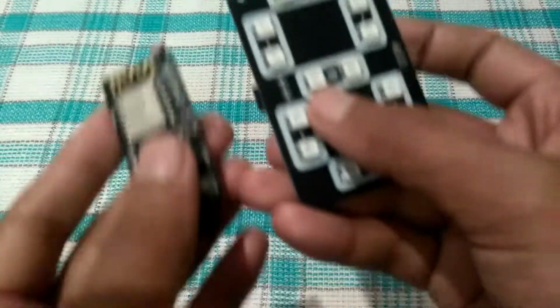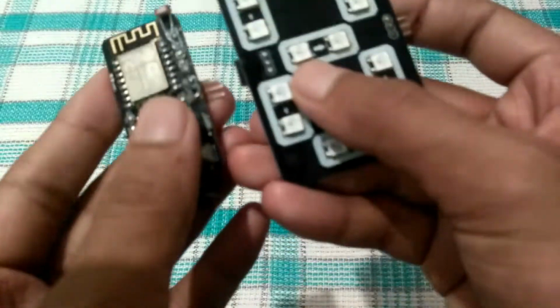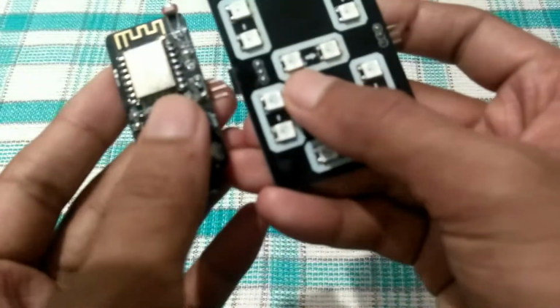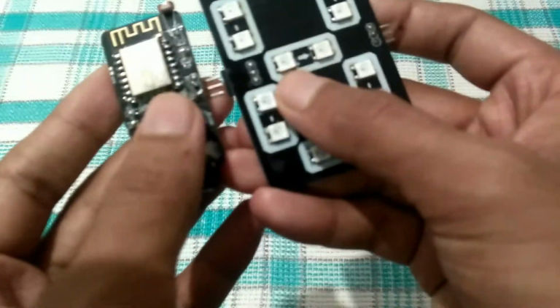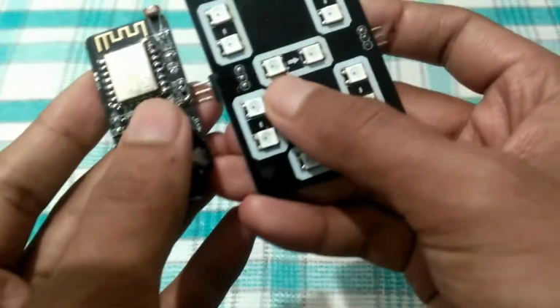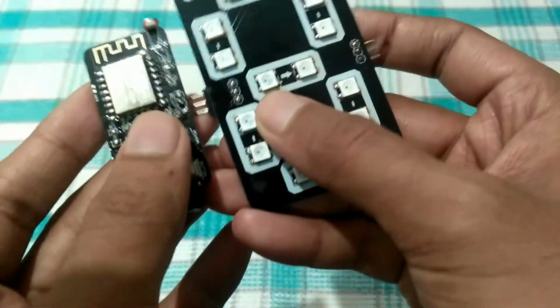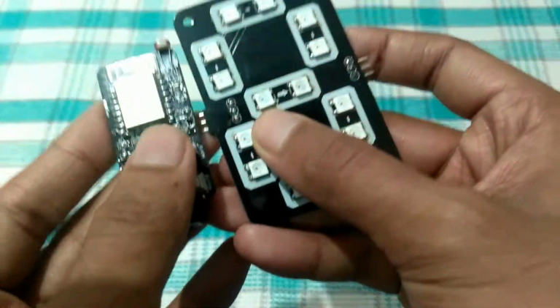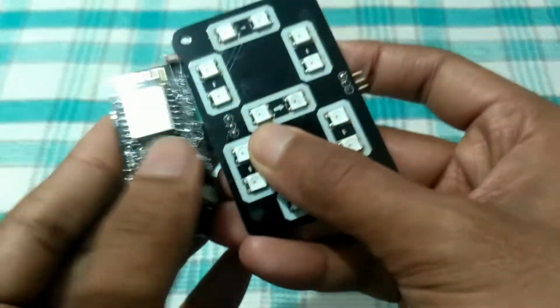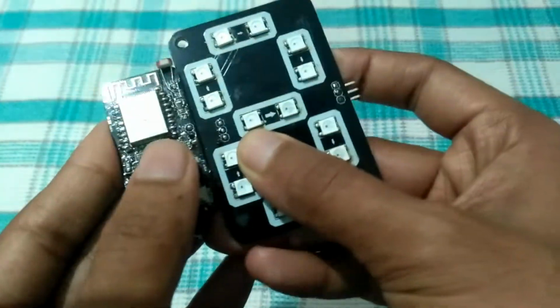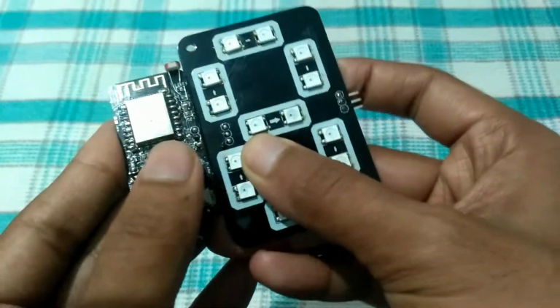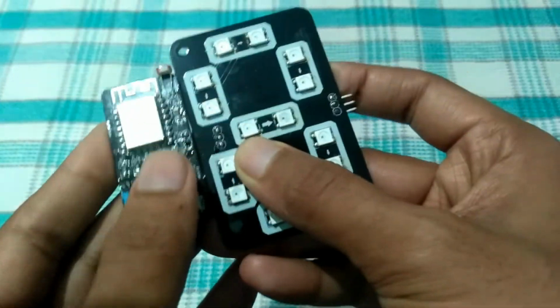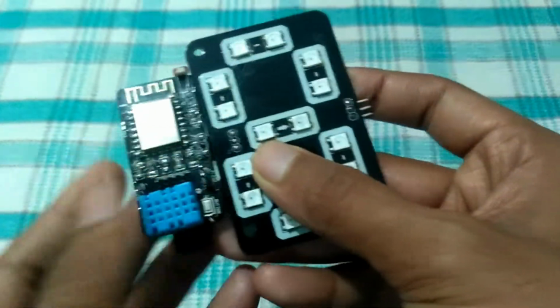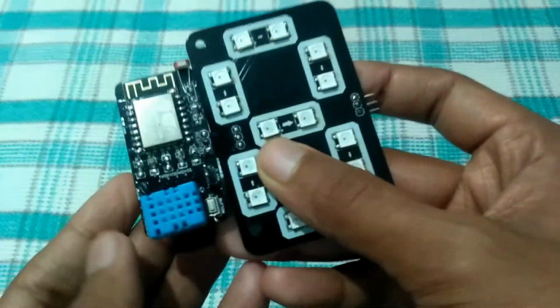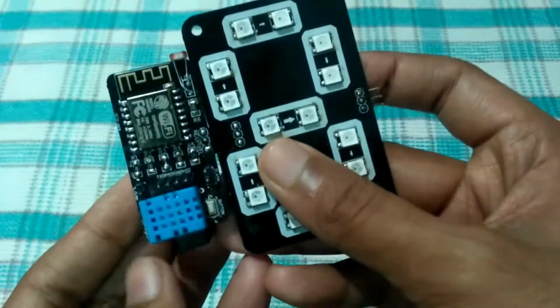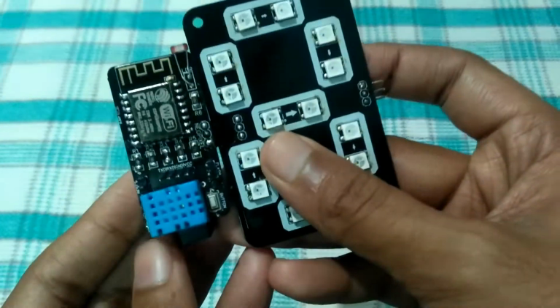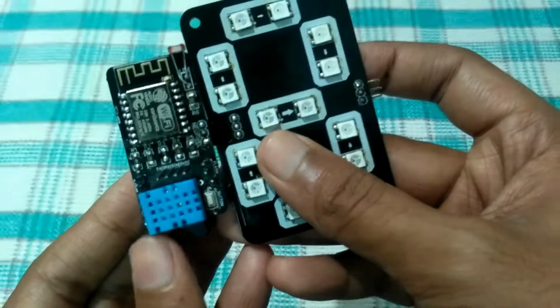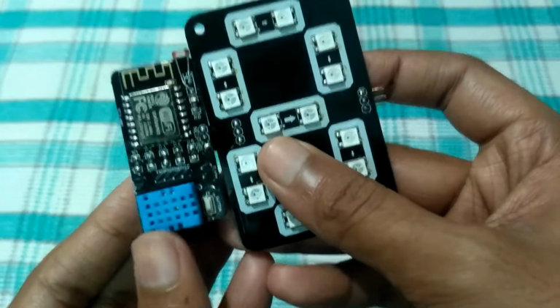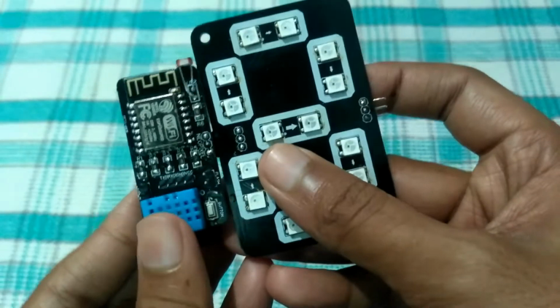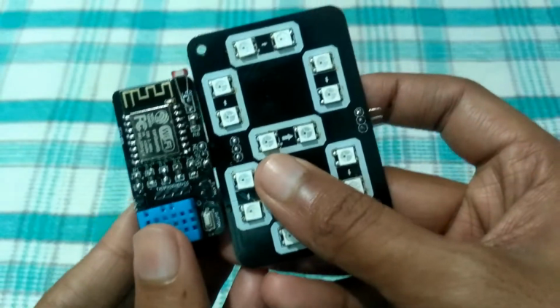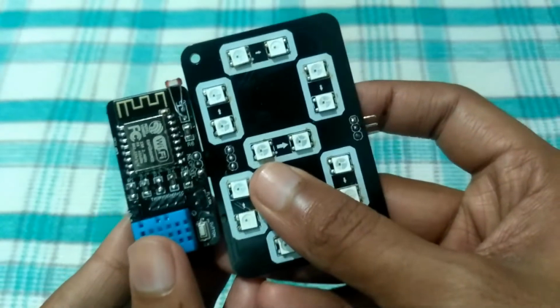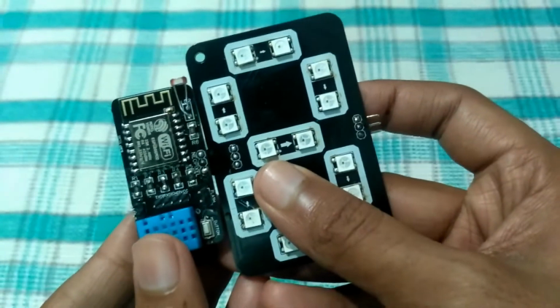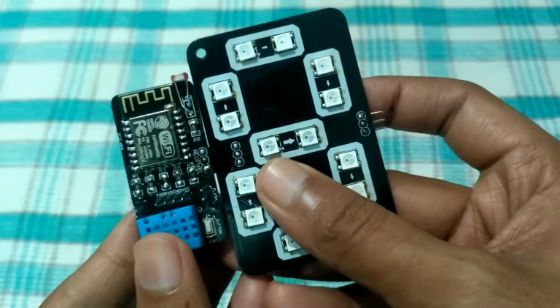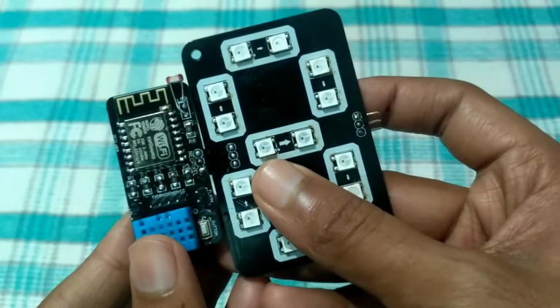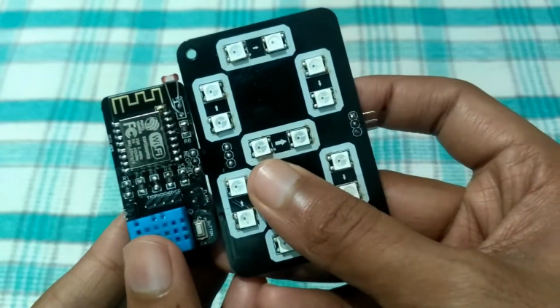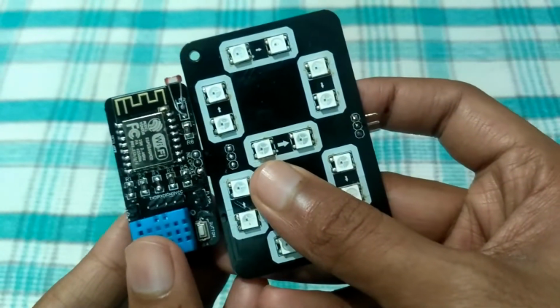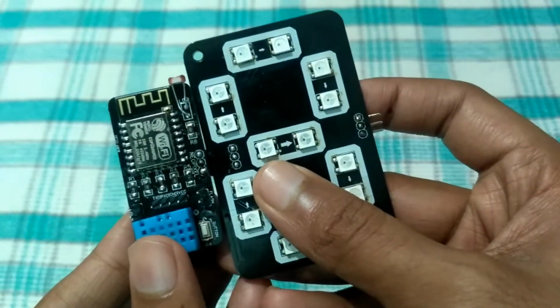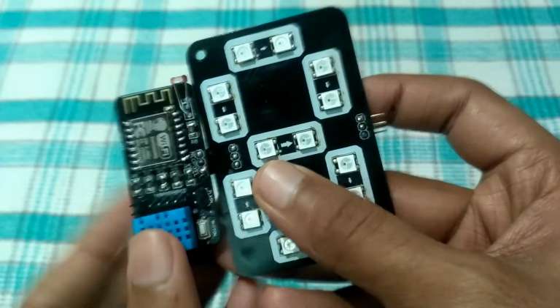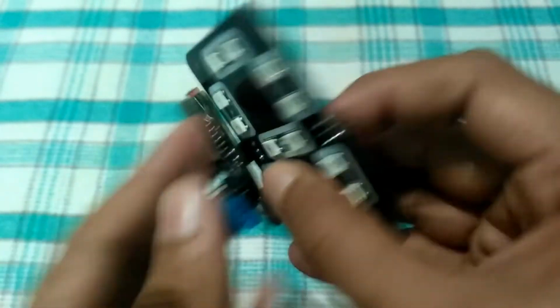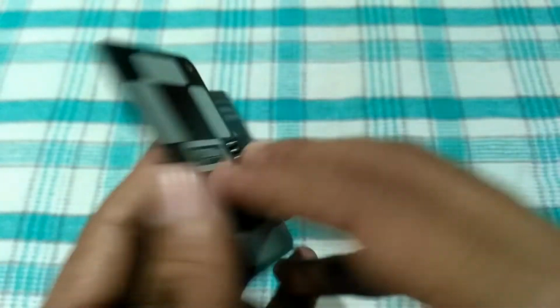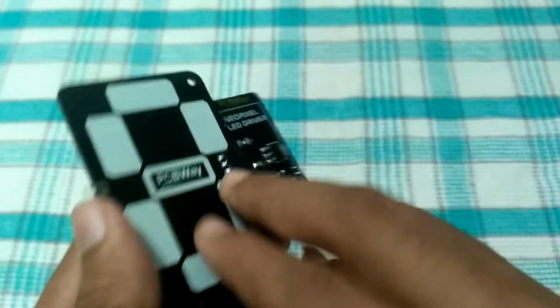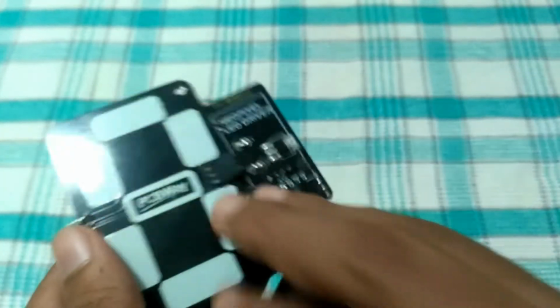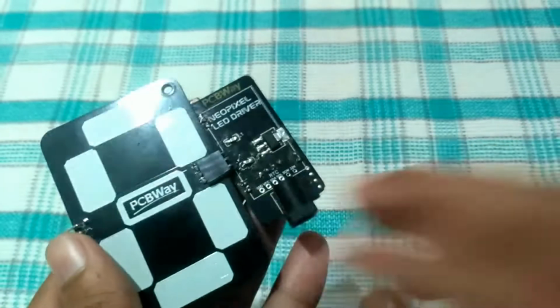Connecting this to the display is very simple. Just plug it in using the header pins, connect the DC supply, and it's done.